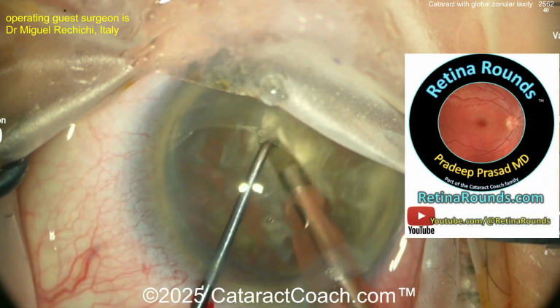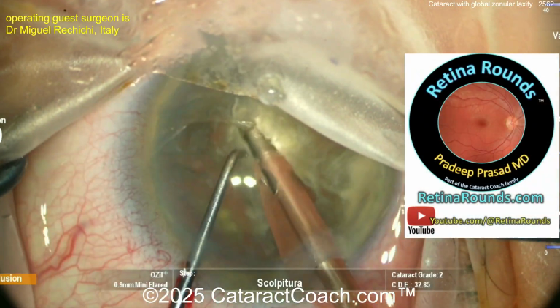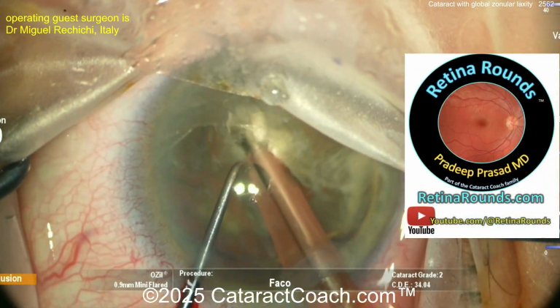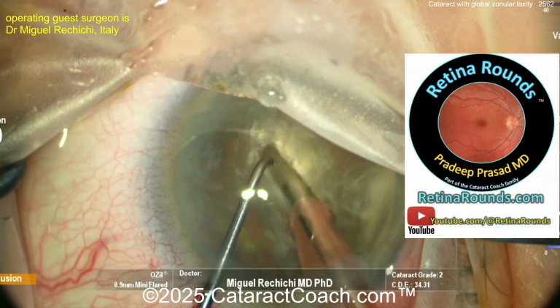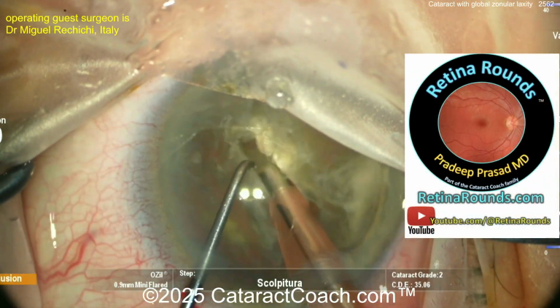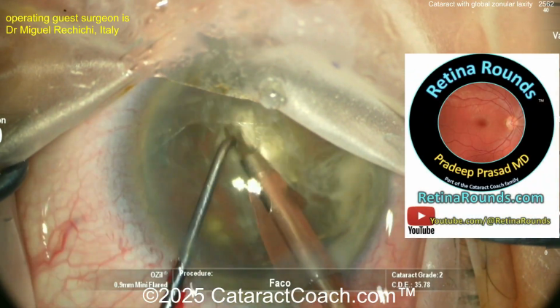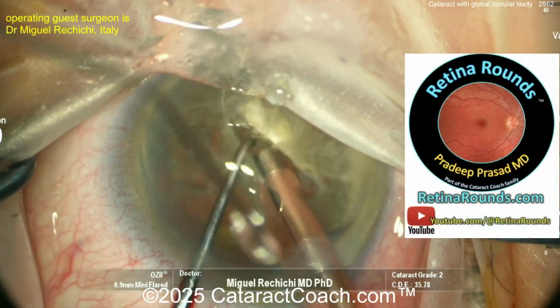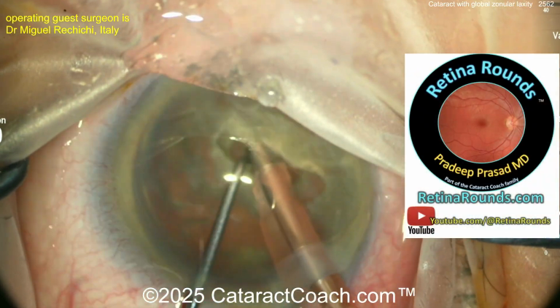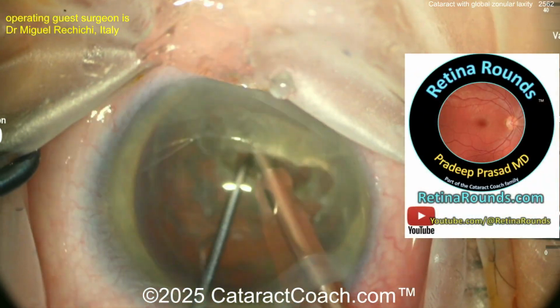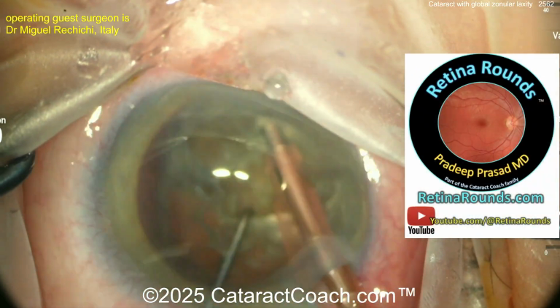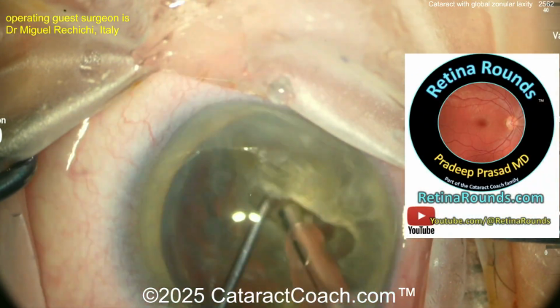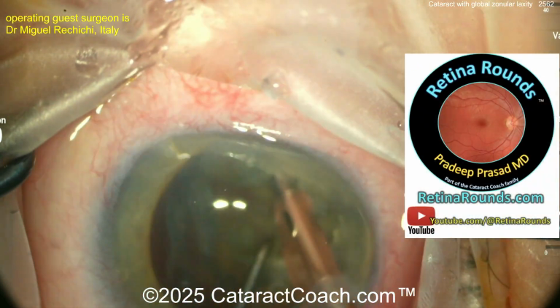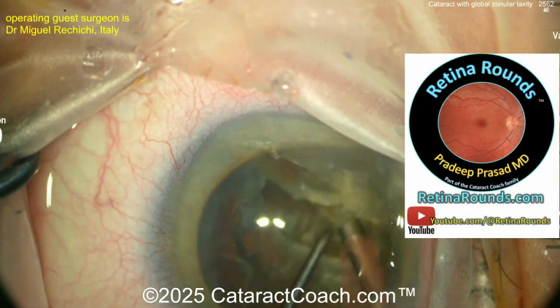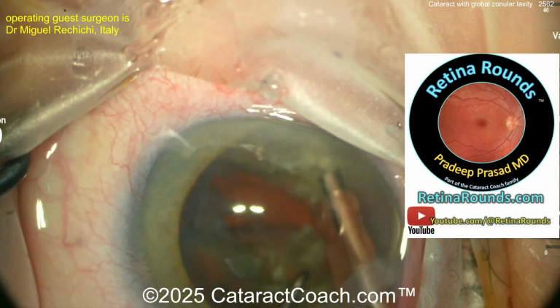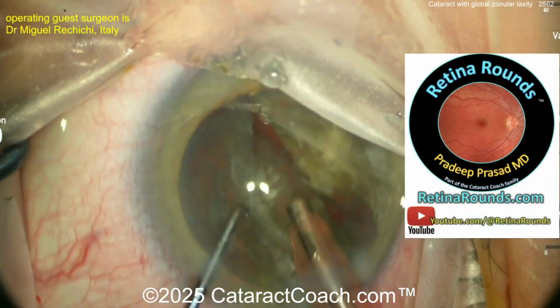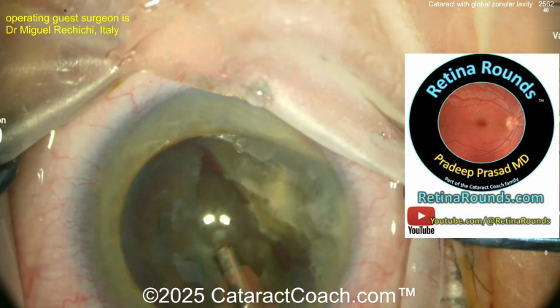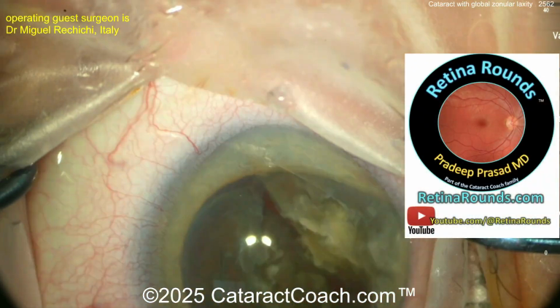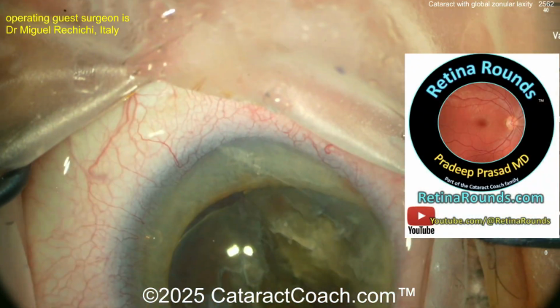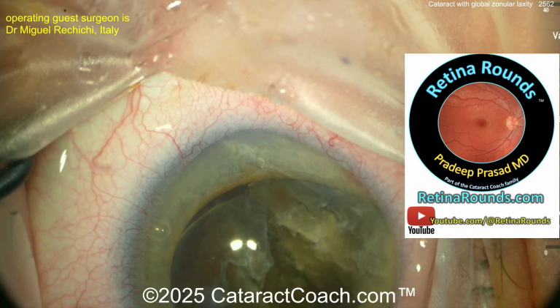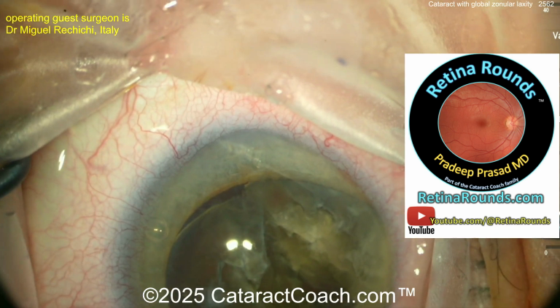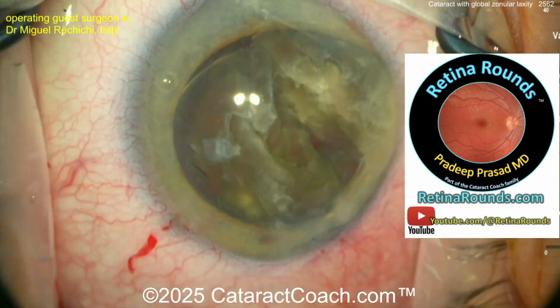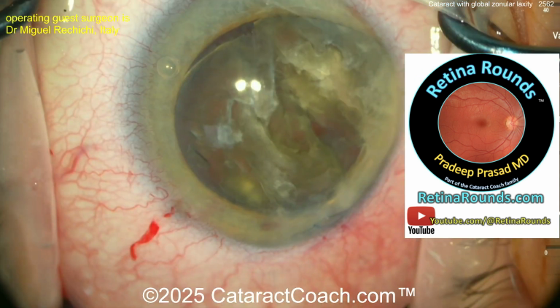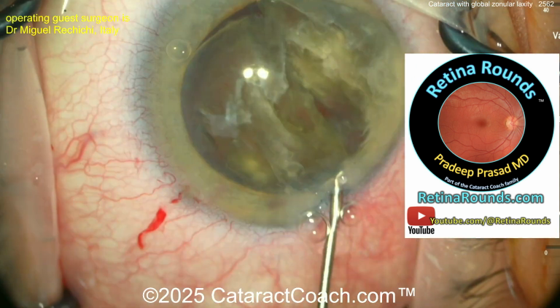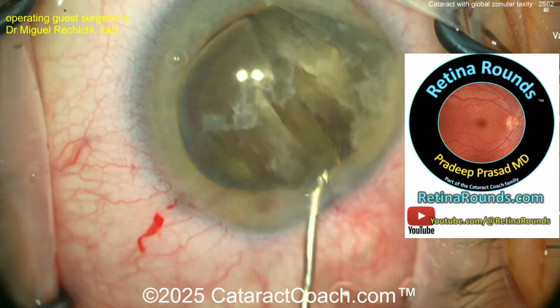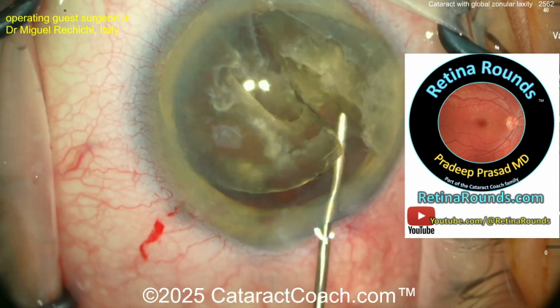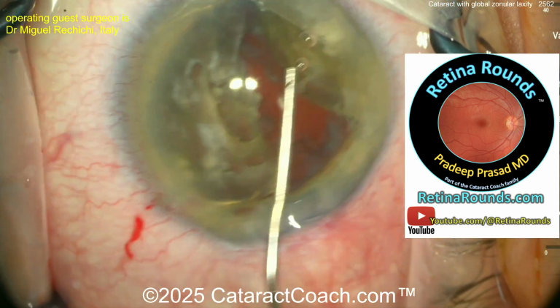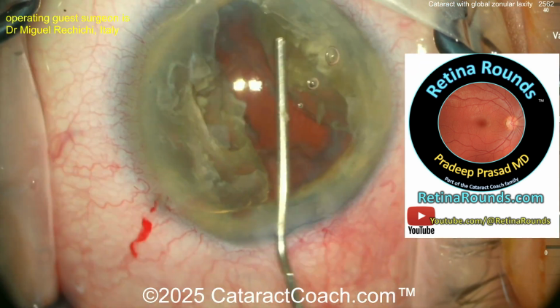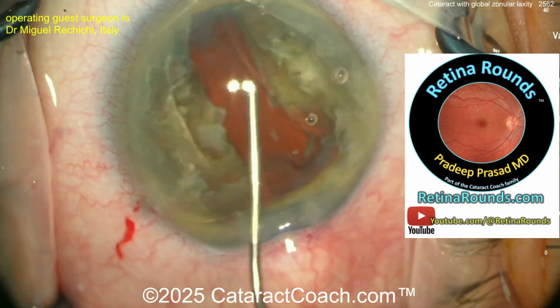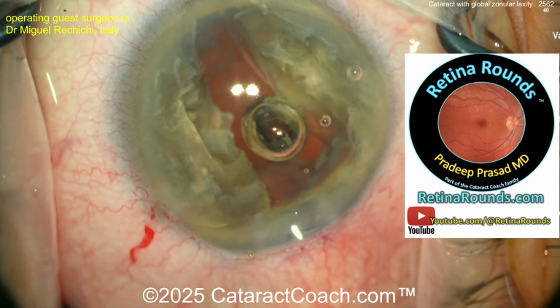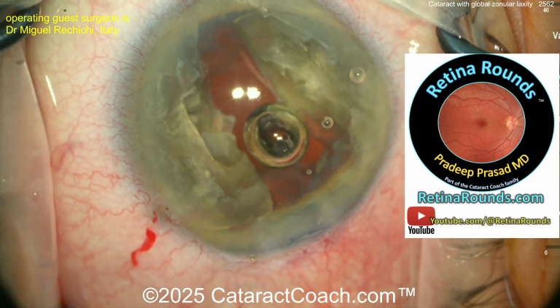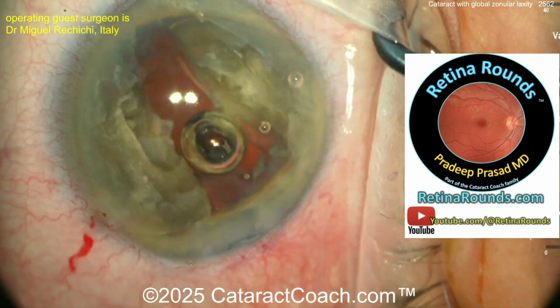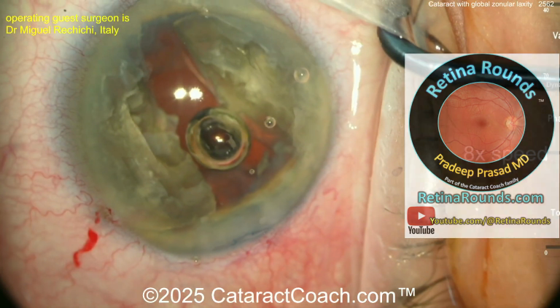Check out Retina Rounds, our absolutely amazing sister channel — a new Retina video every single day, plus the Retina Rounds podcast.